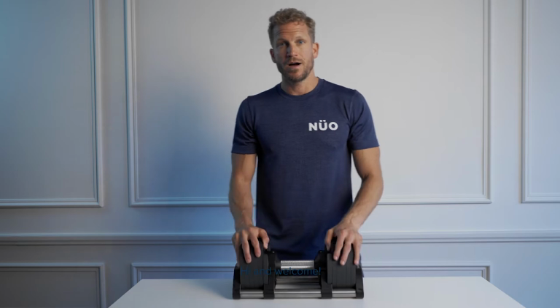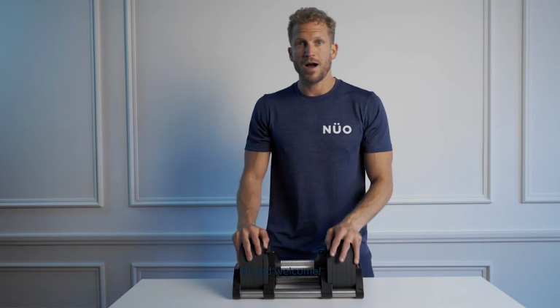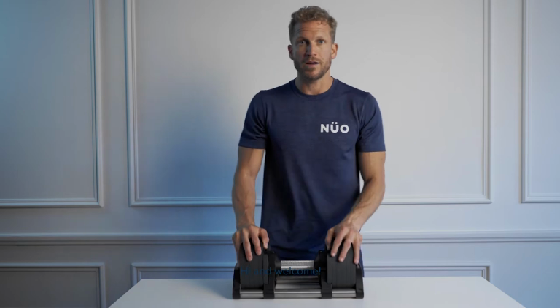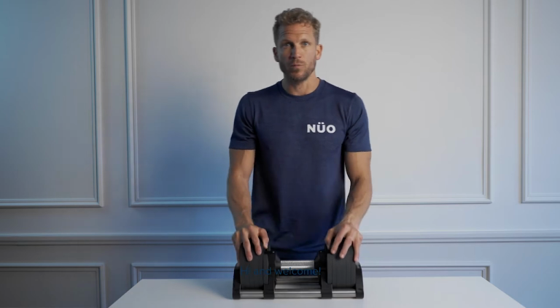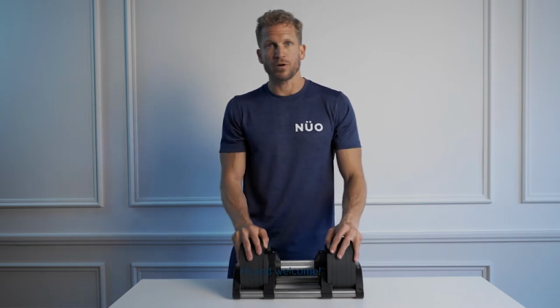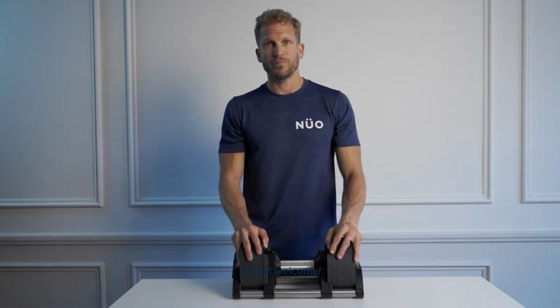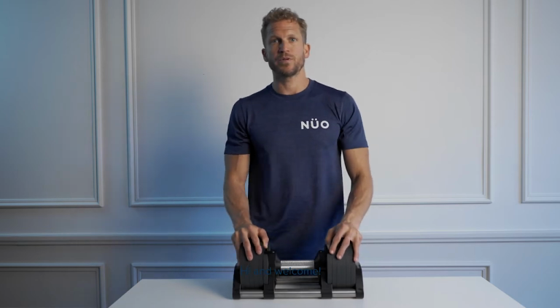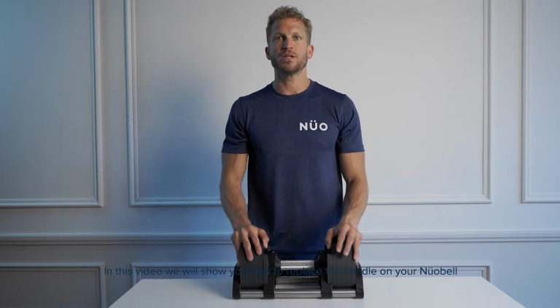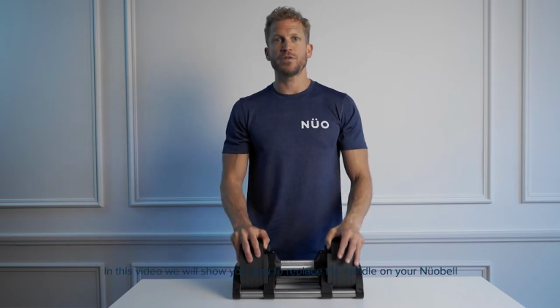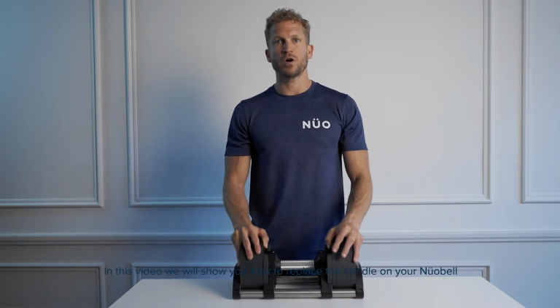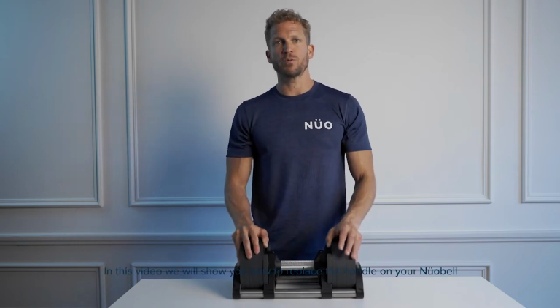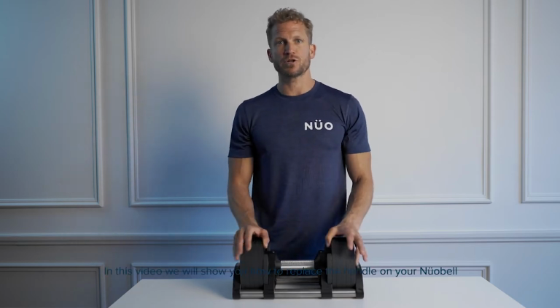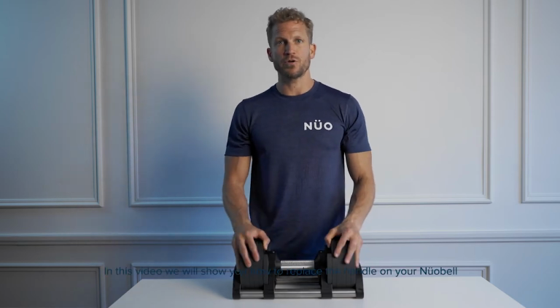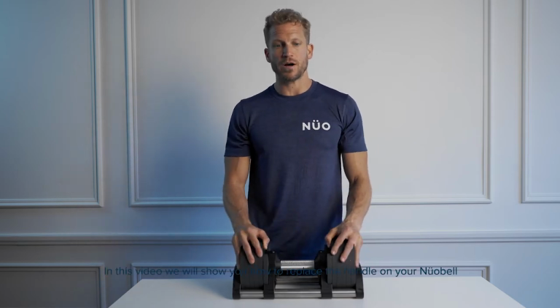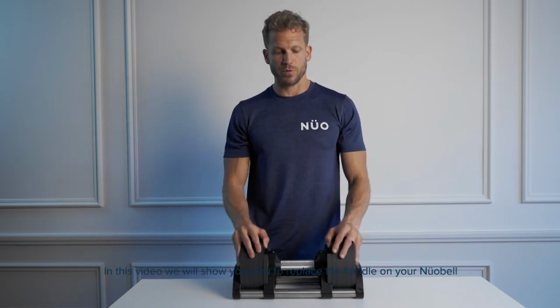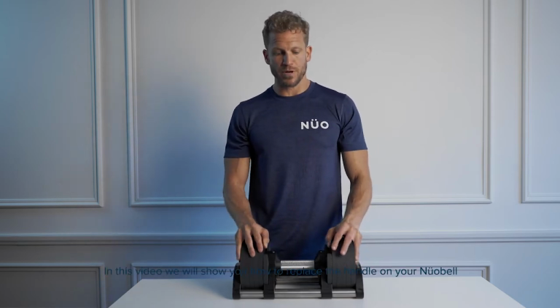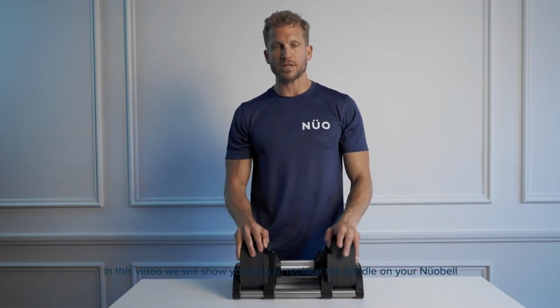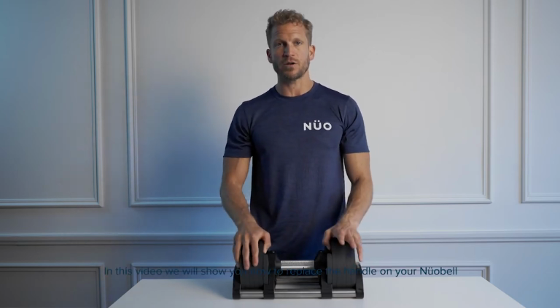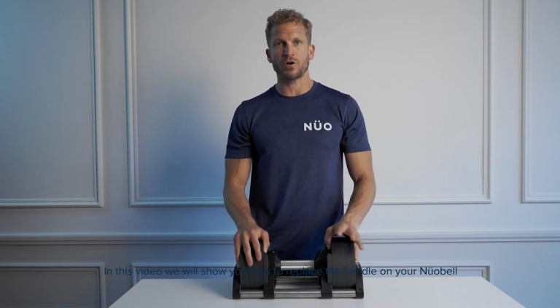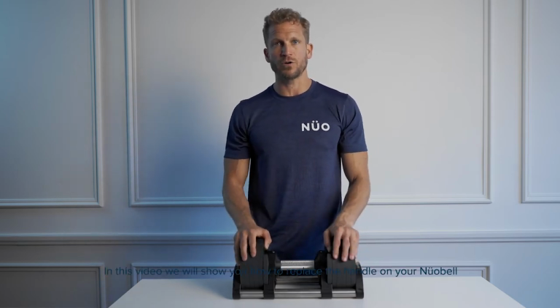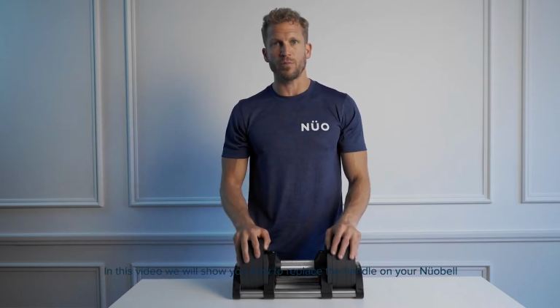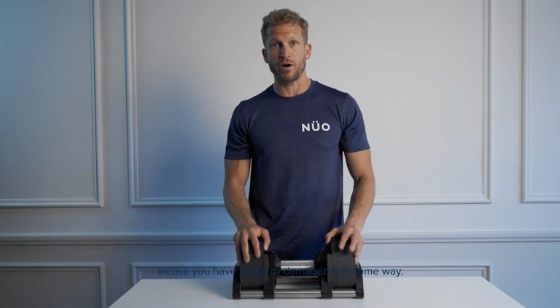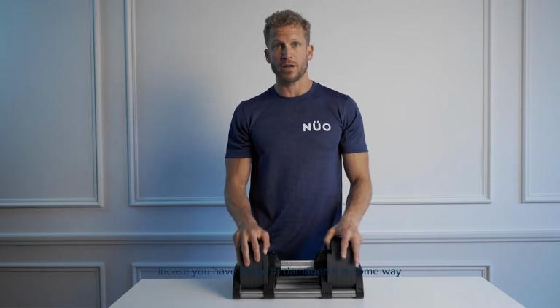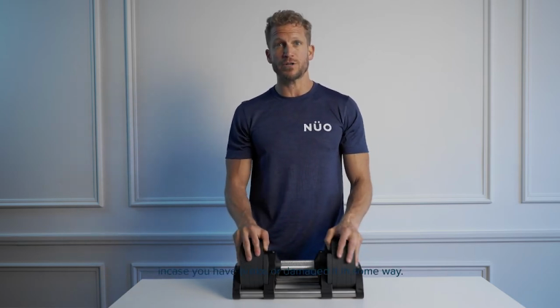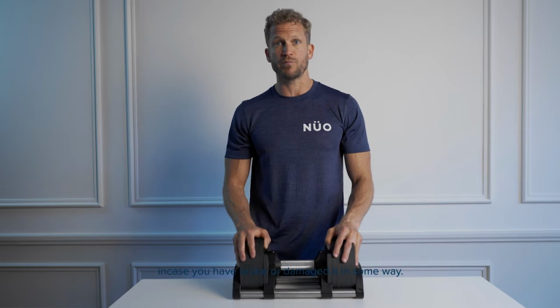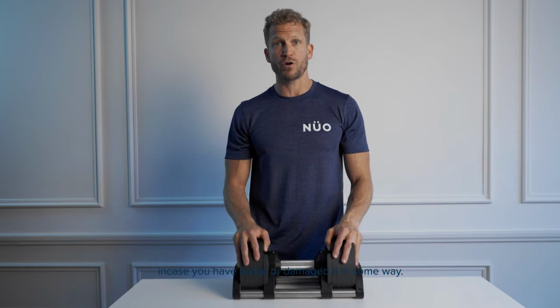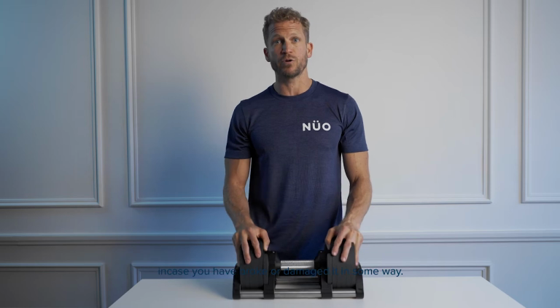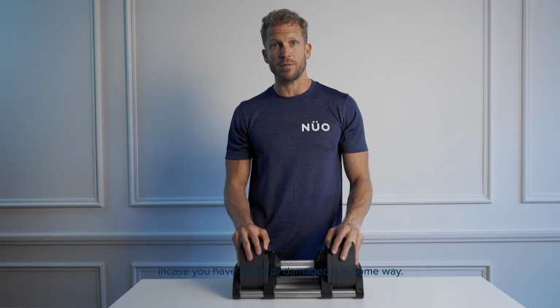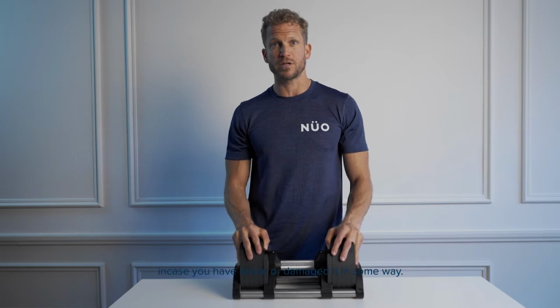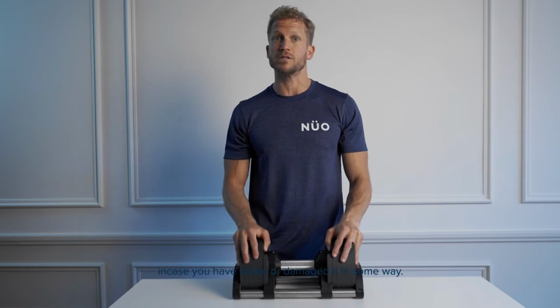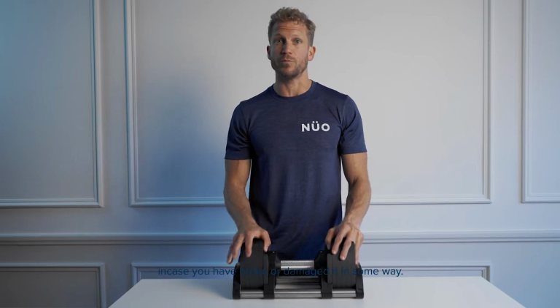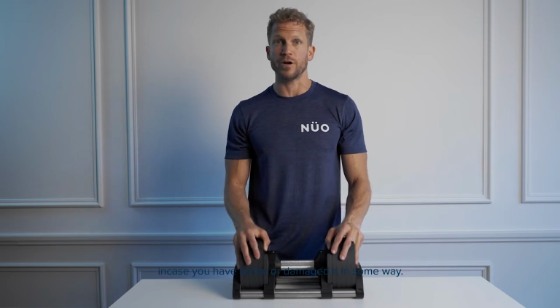Hi and welcome. In this video we will show you how to replace the handle on your Newell belt in case you have broke or damaged it in some way.